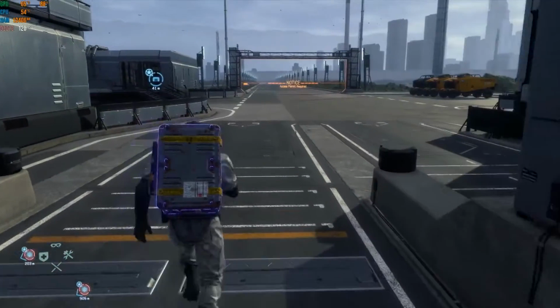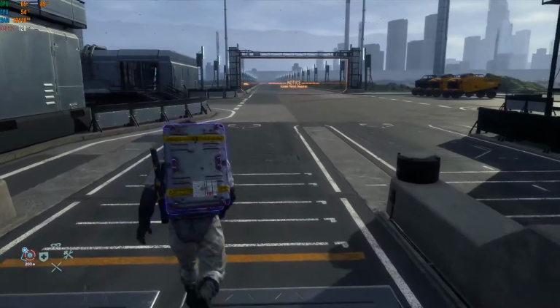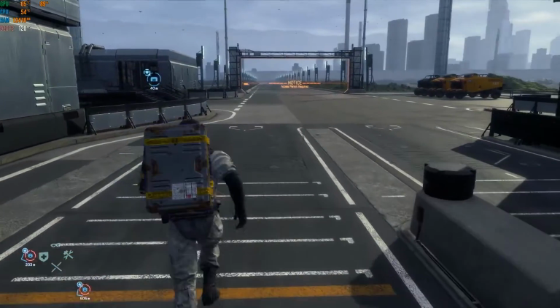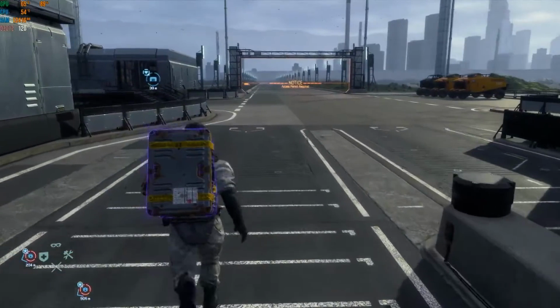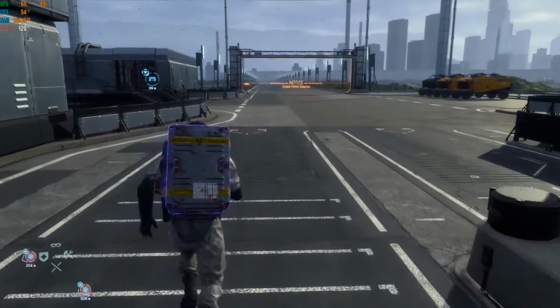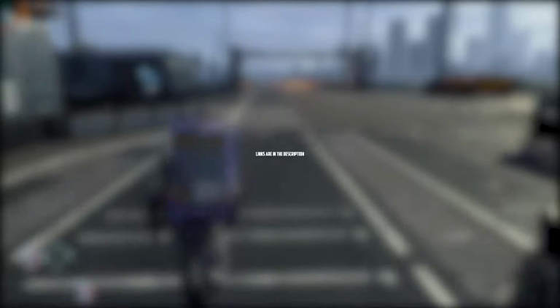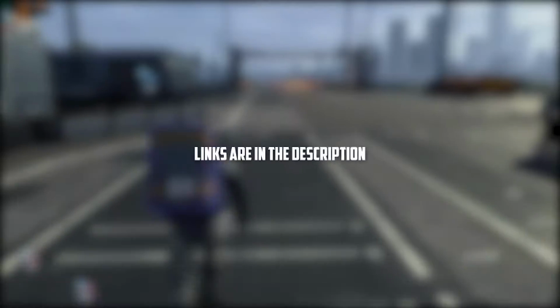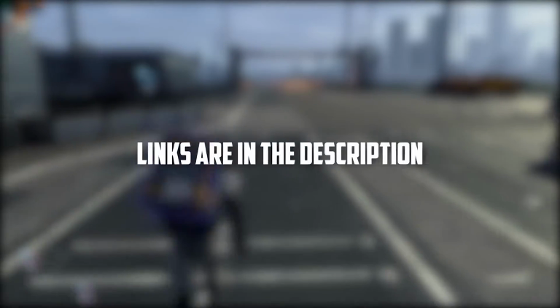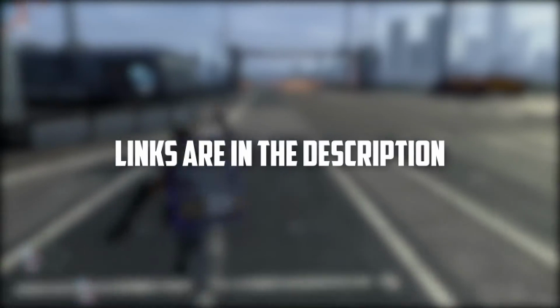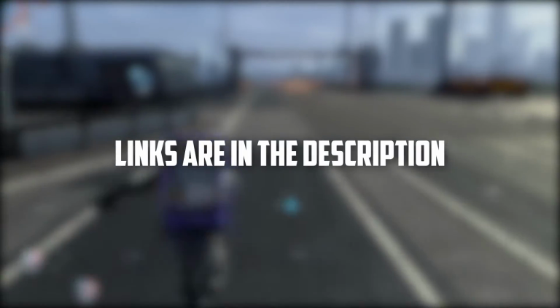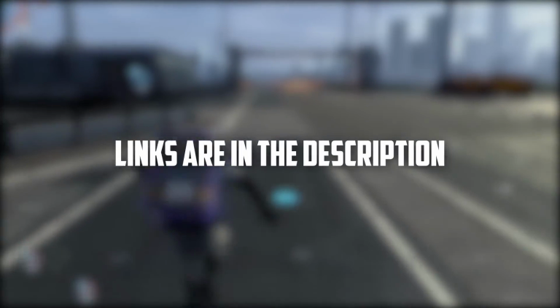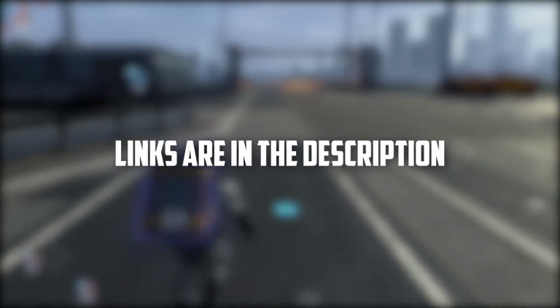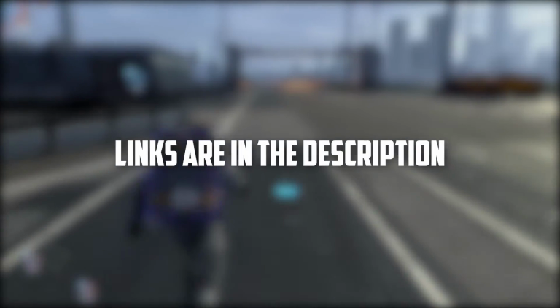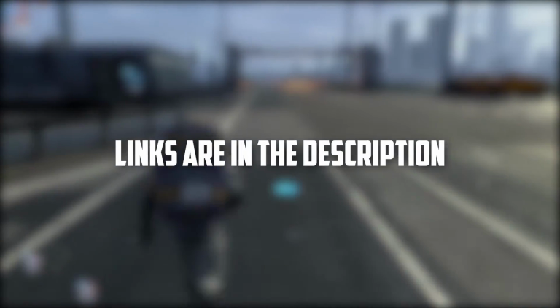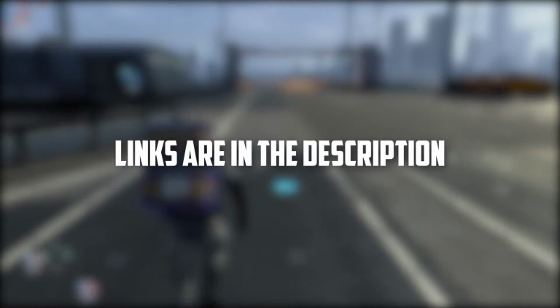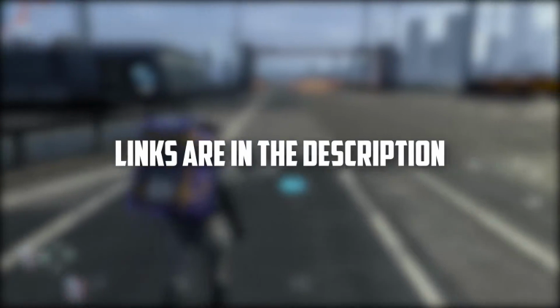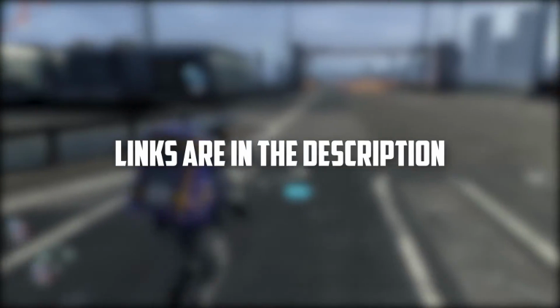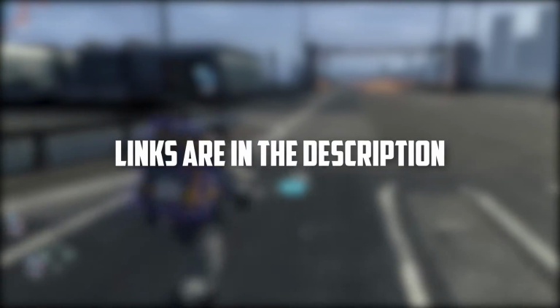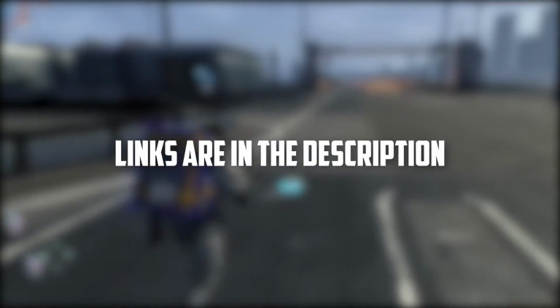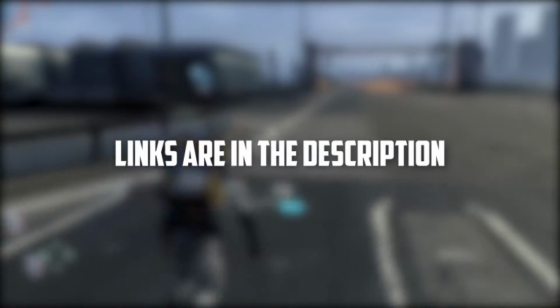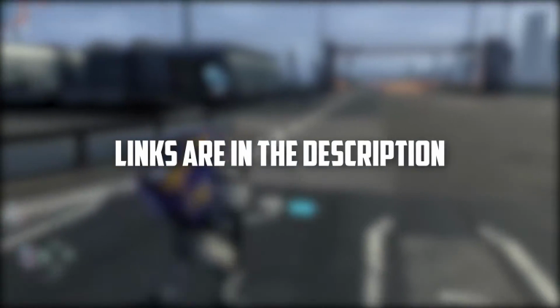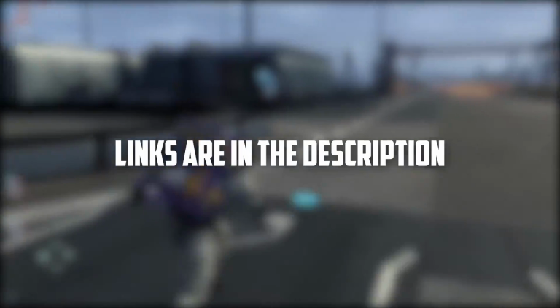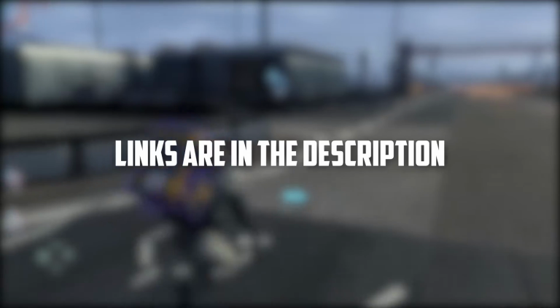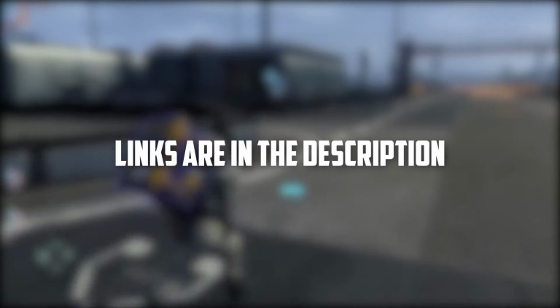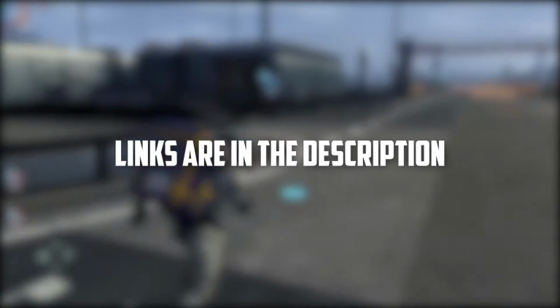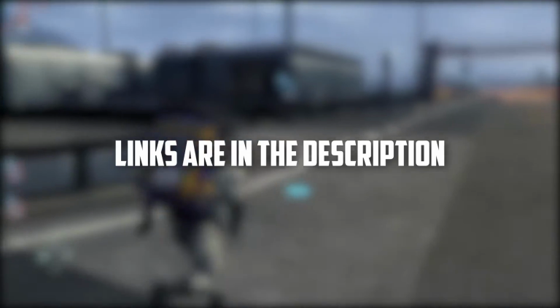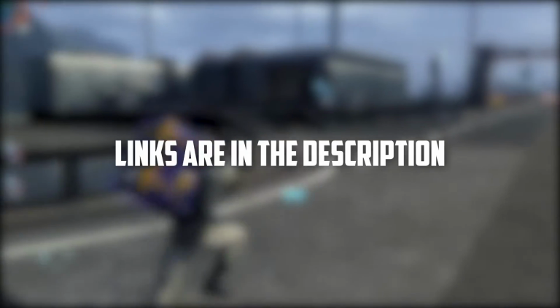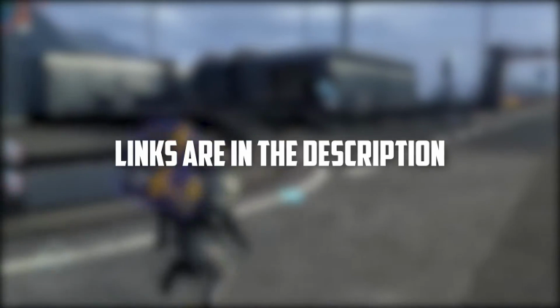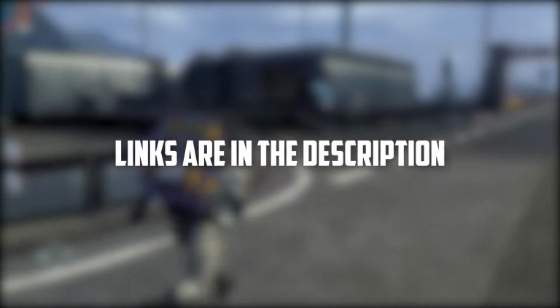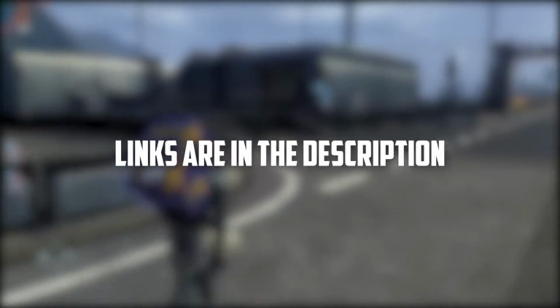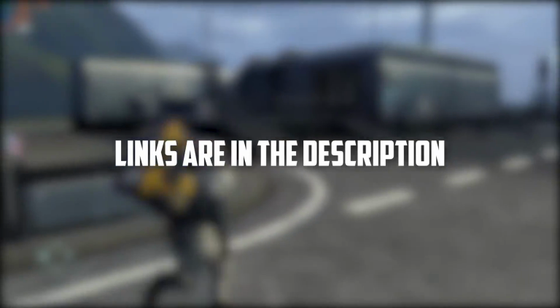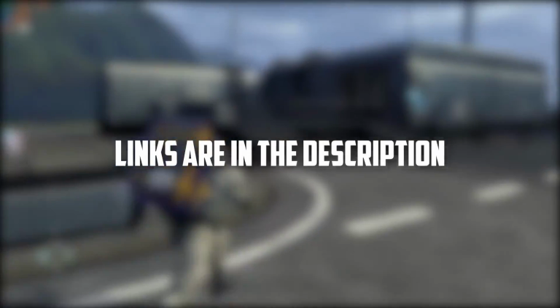I'll also add the links to the discussed RAMs in the description — you can check them for more information and the latest prices.